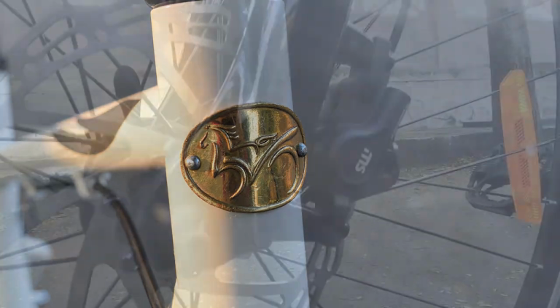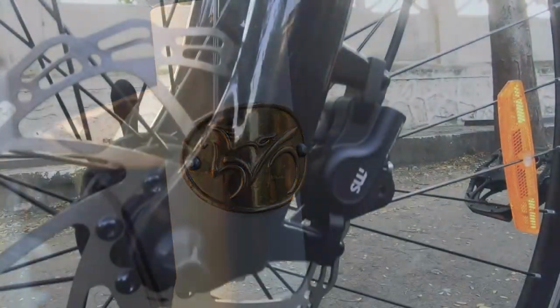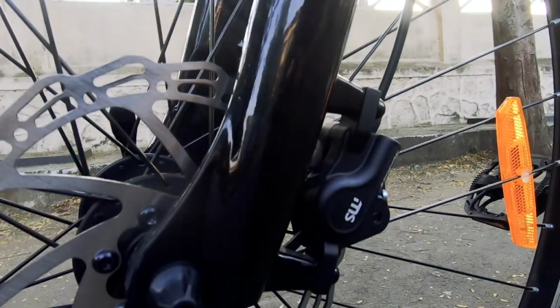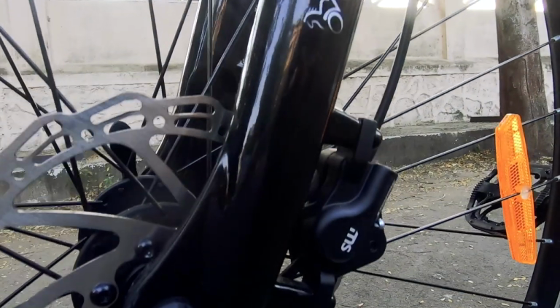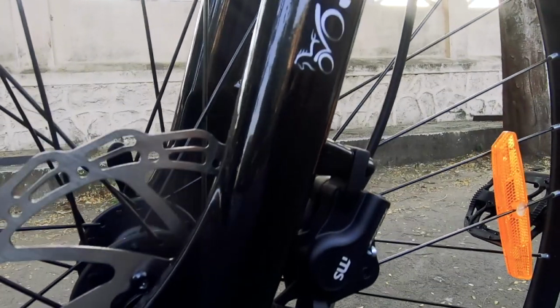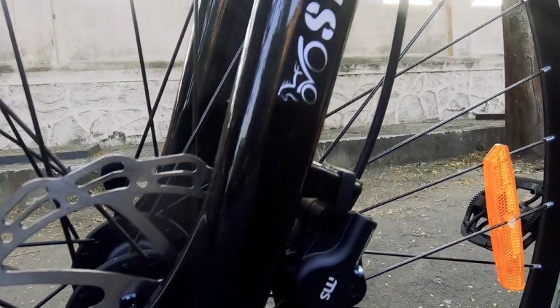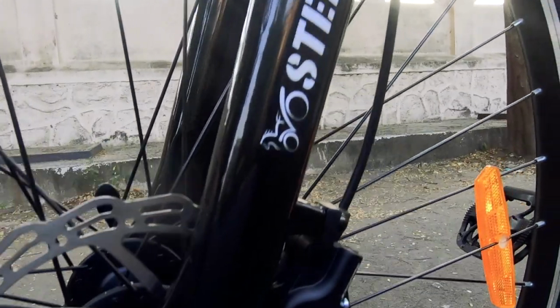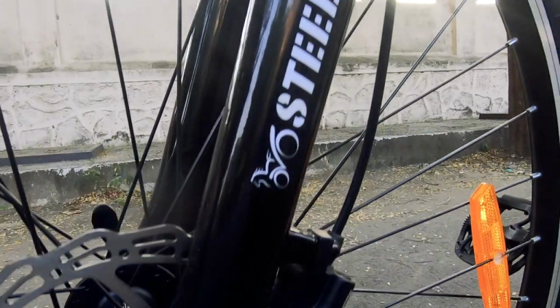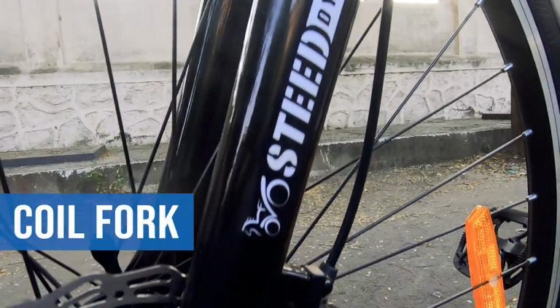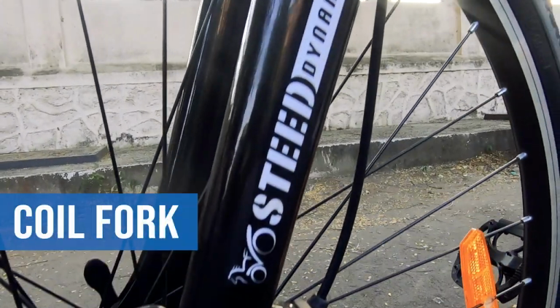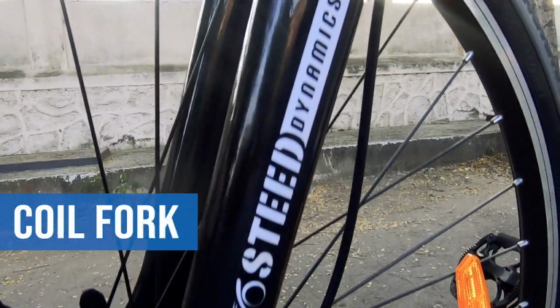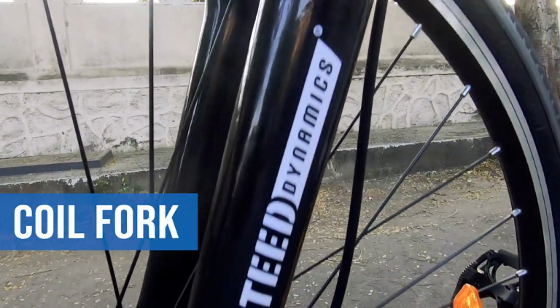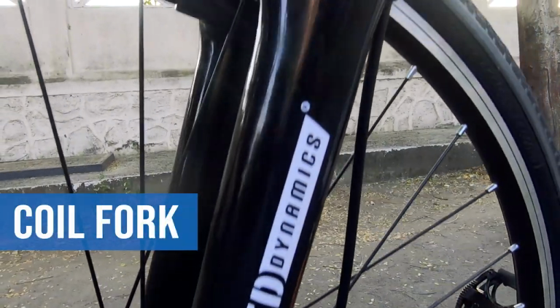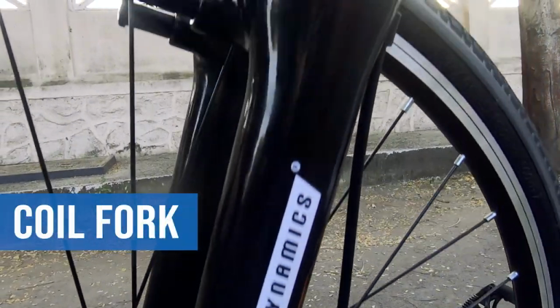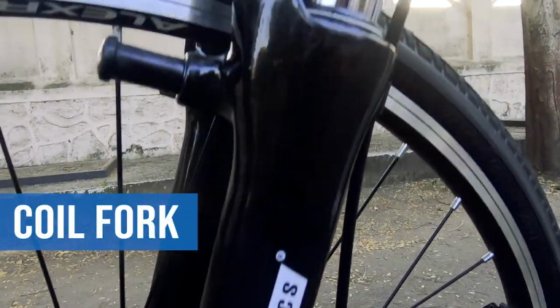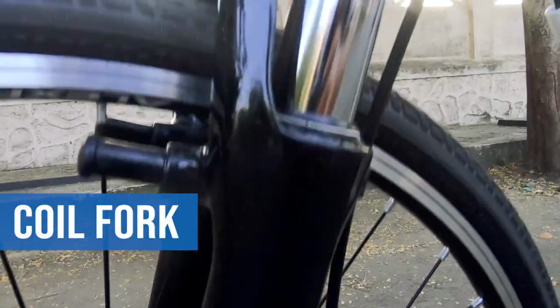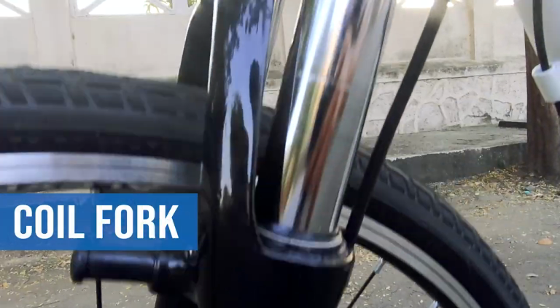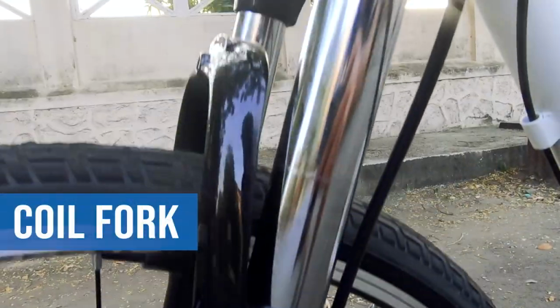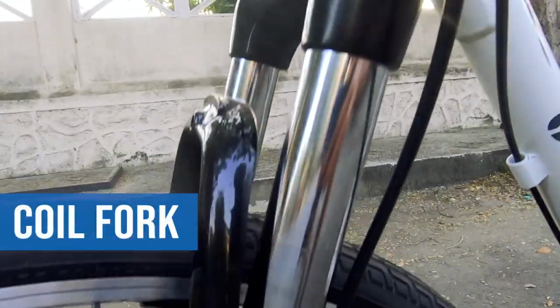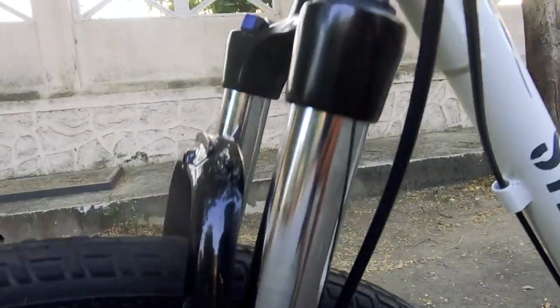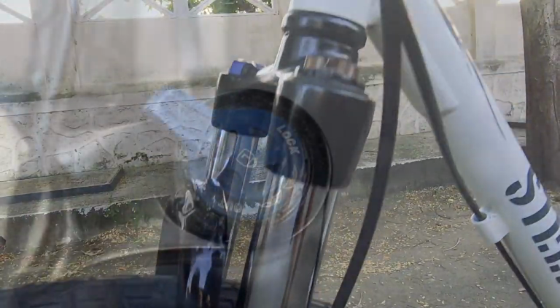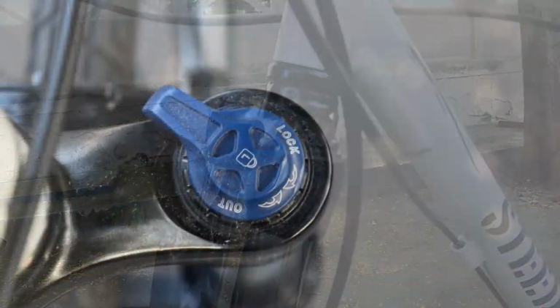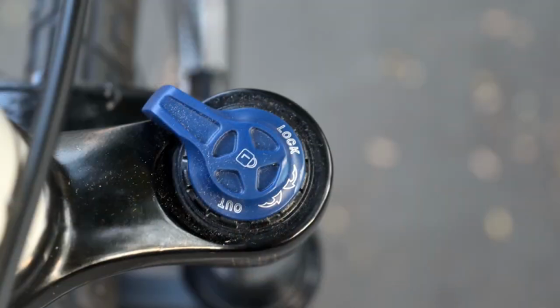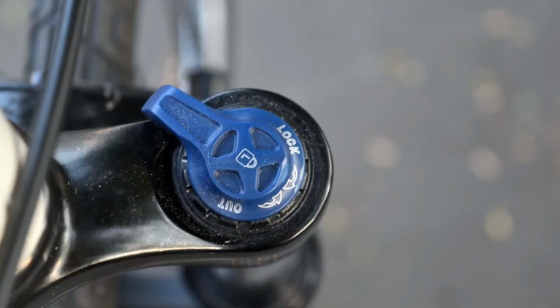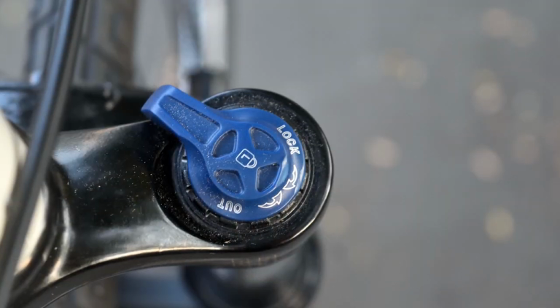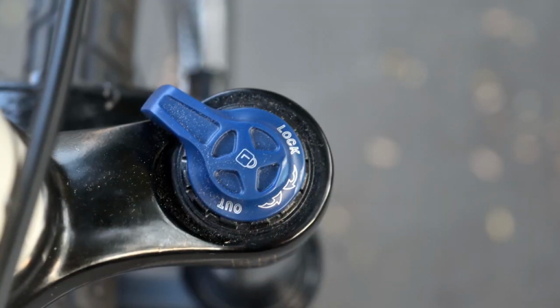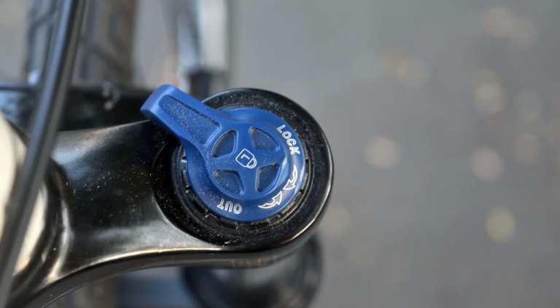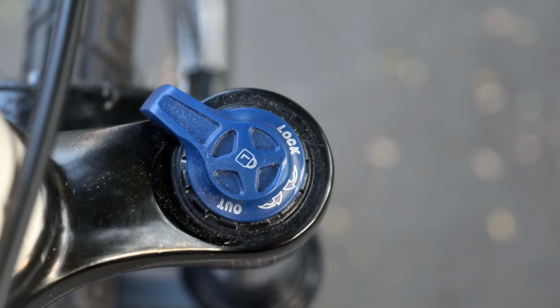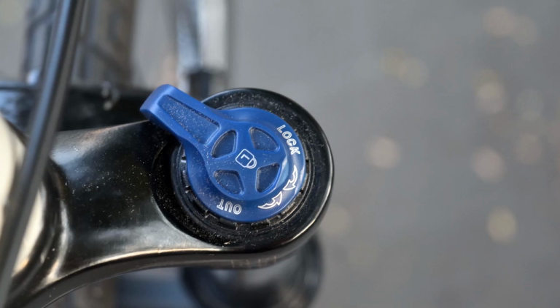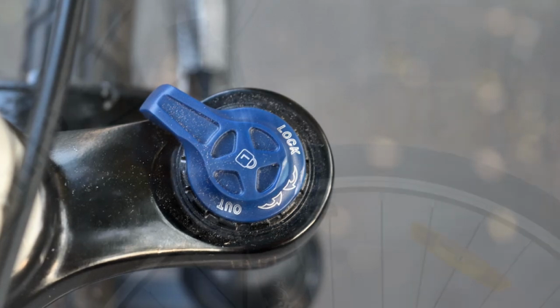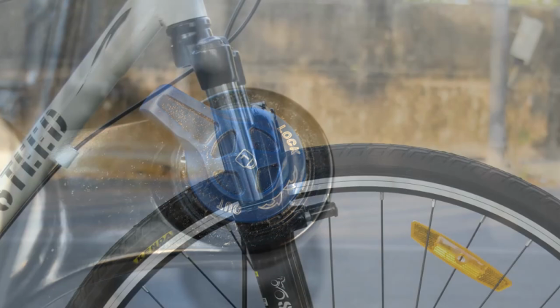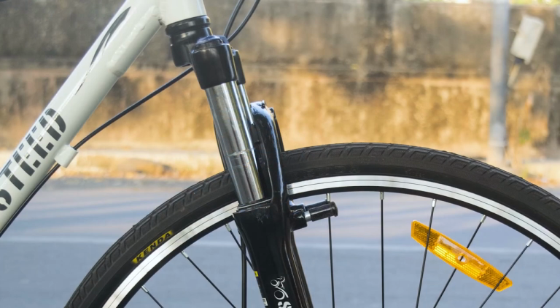The suspension on the bike is a standard run of the mill coil fork that comes with lockouts and 100mm of travel.